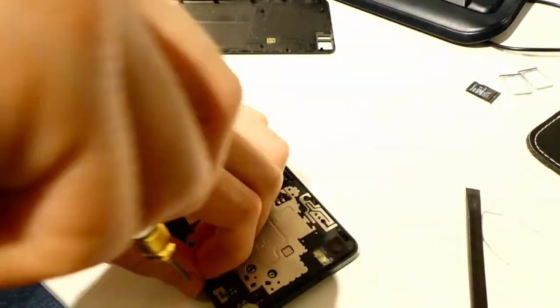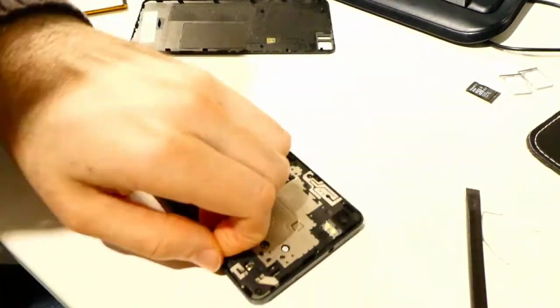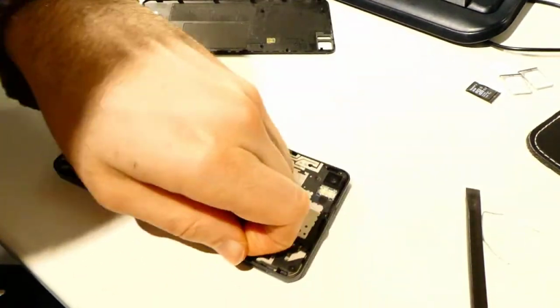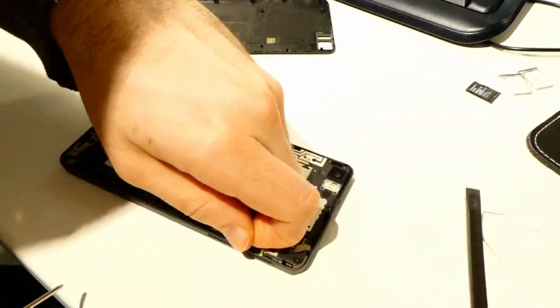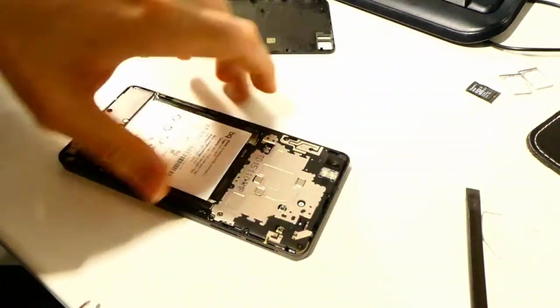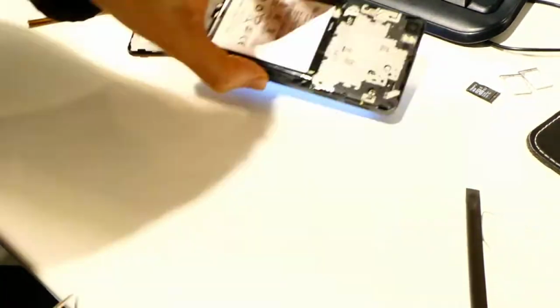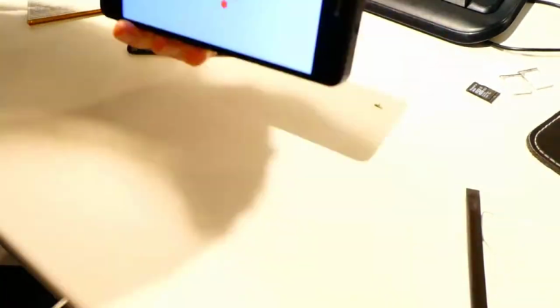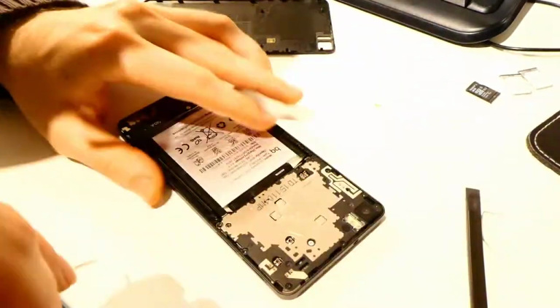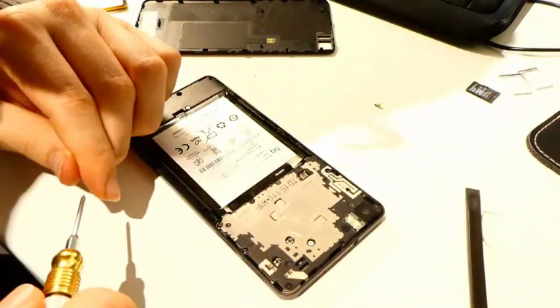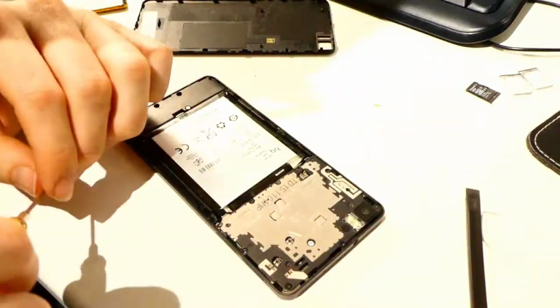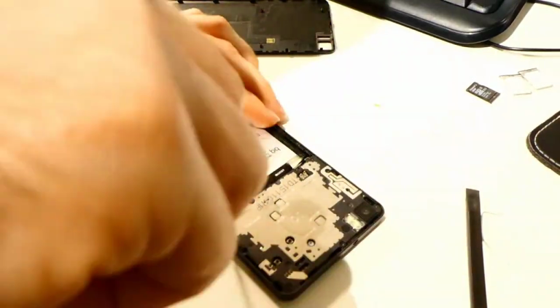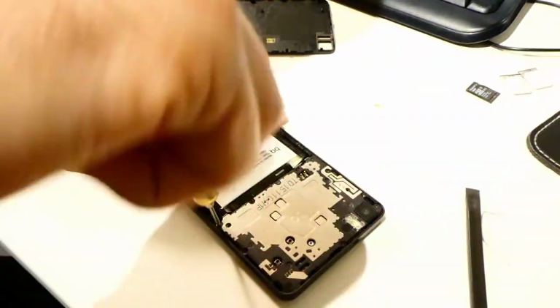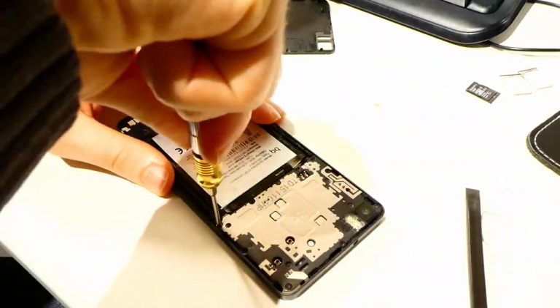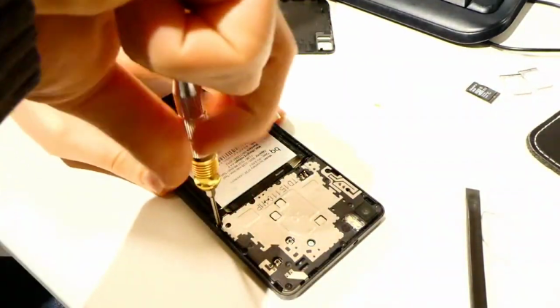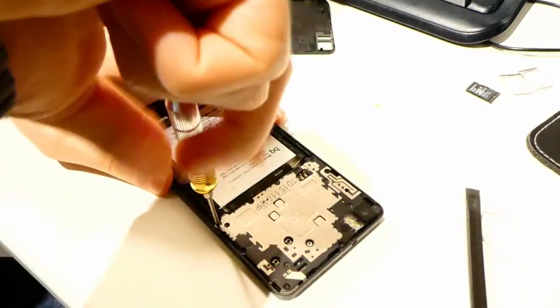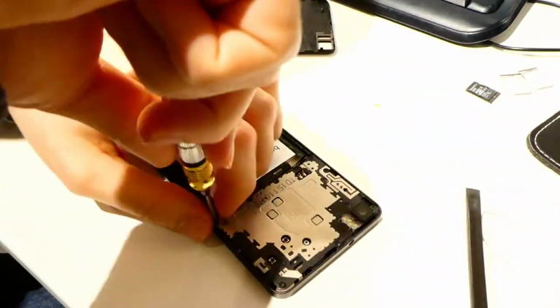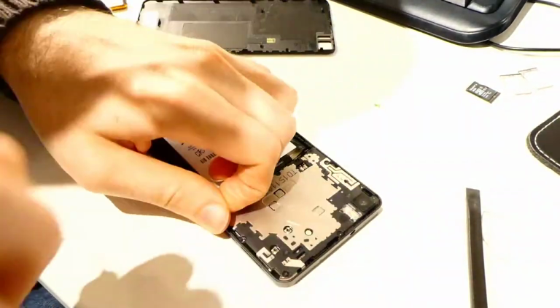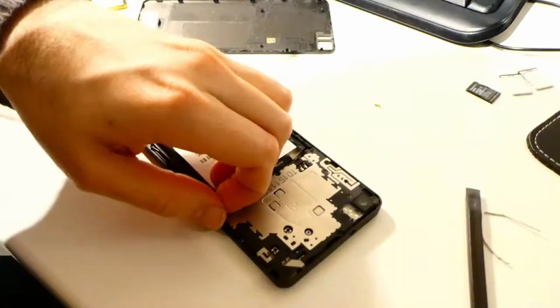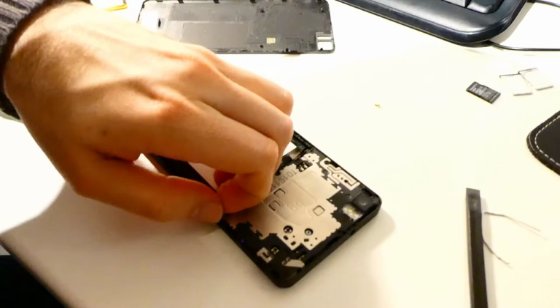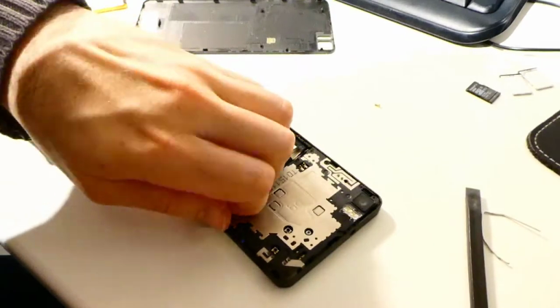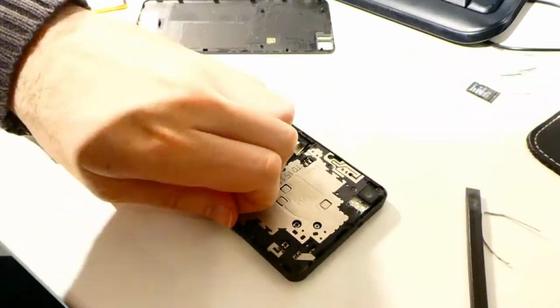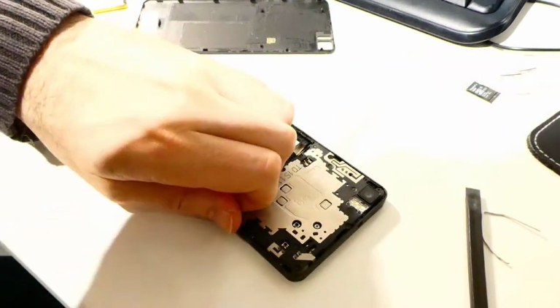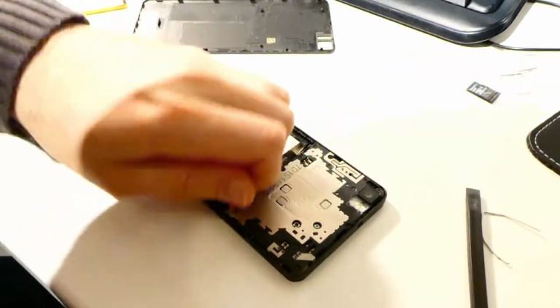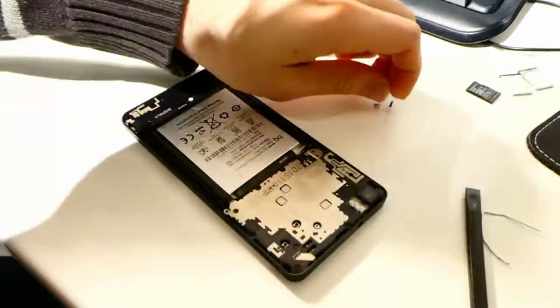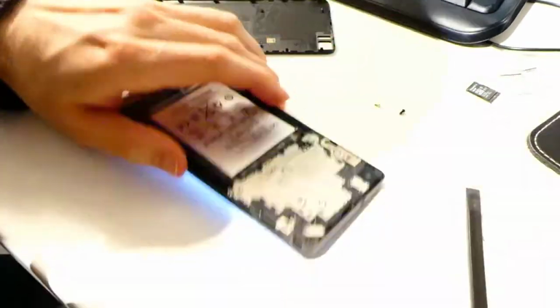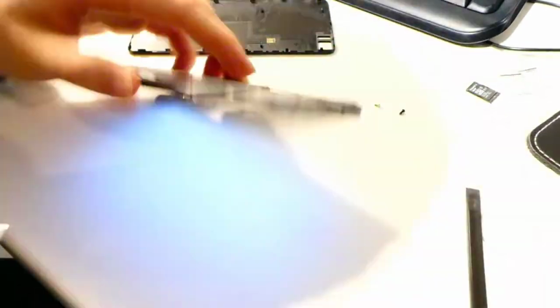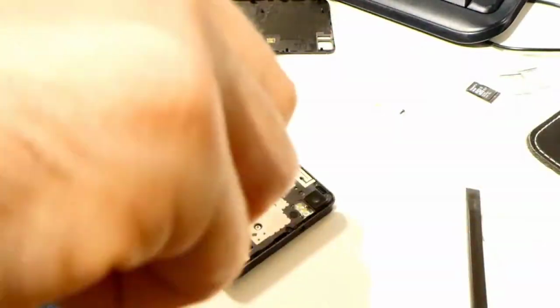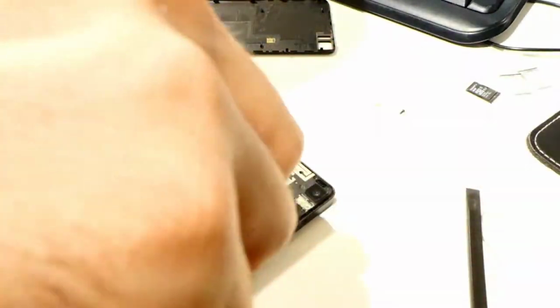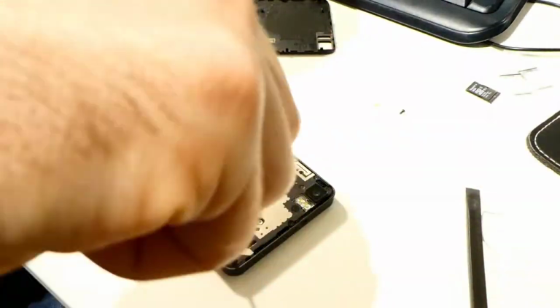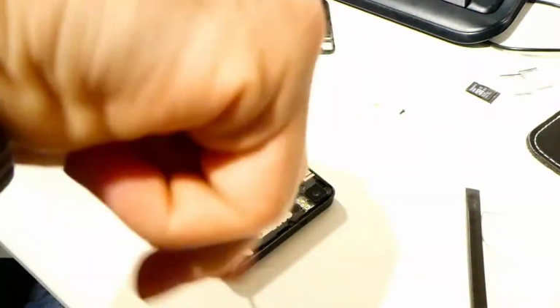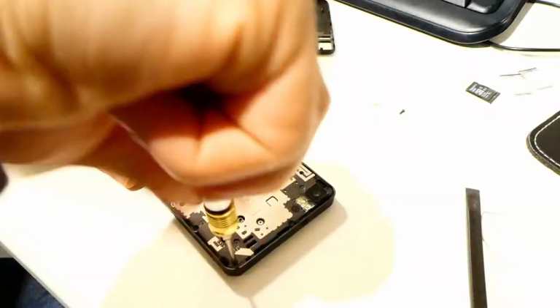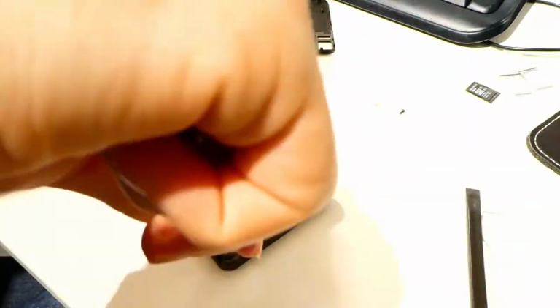After you have removed the back cover, you have to remove several screws before you can unplug the battery.